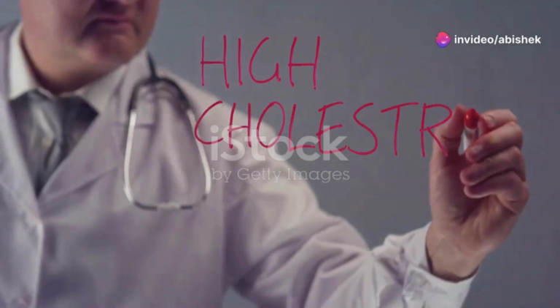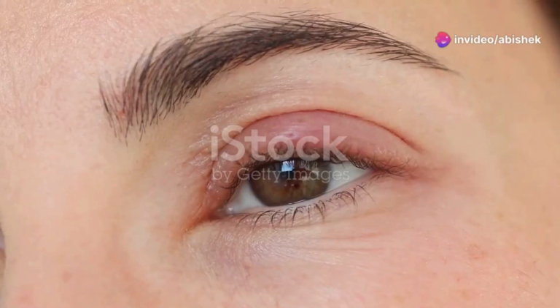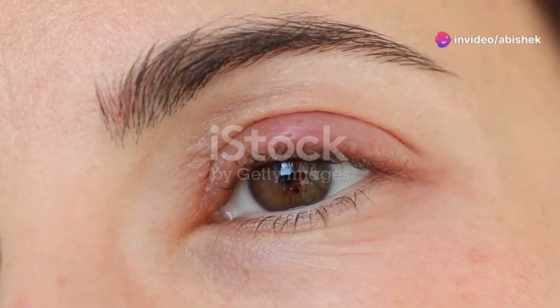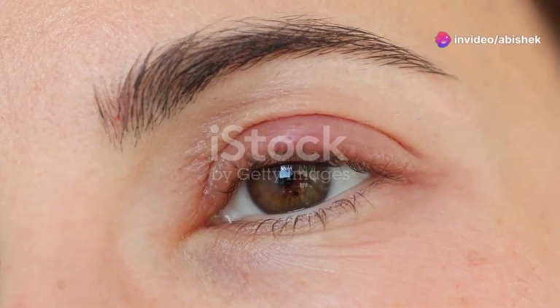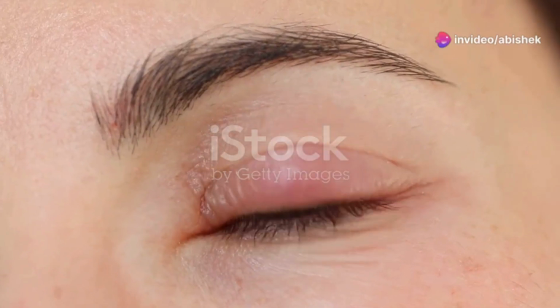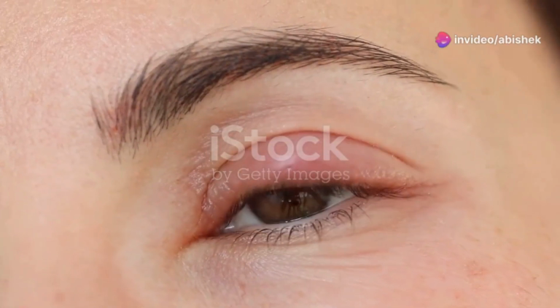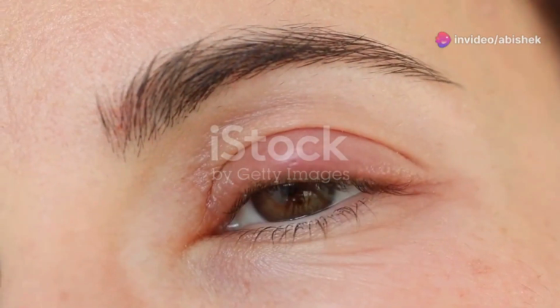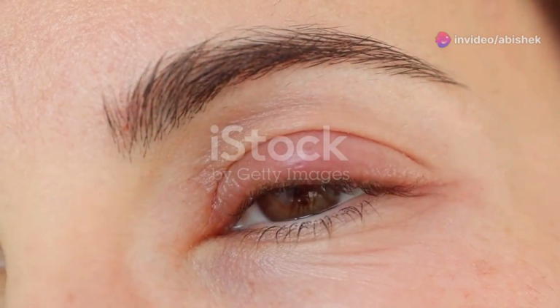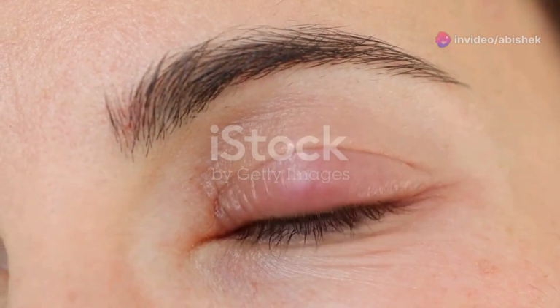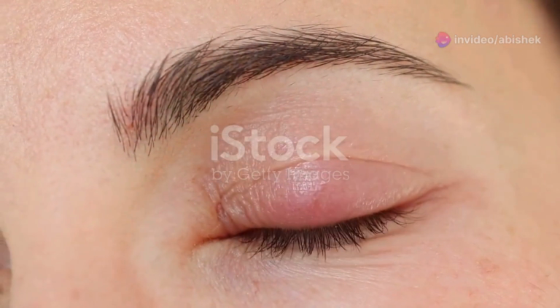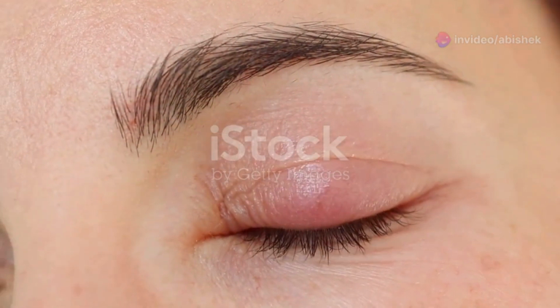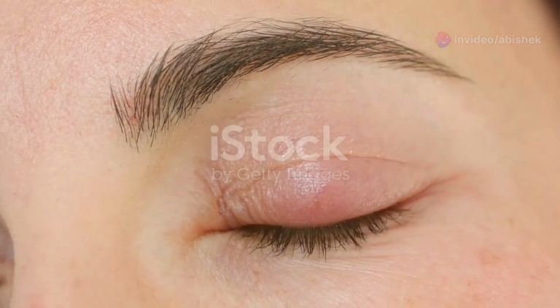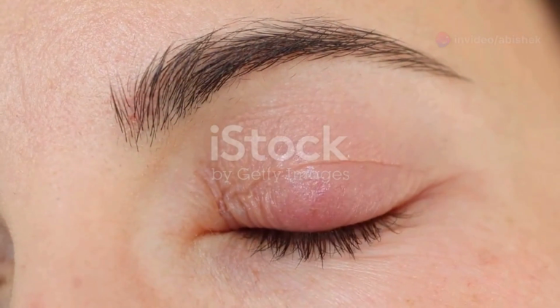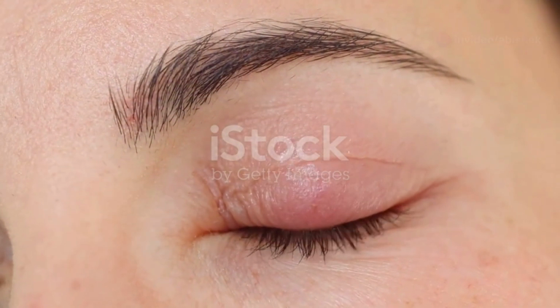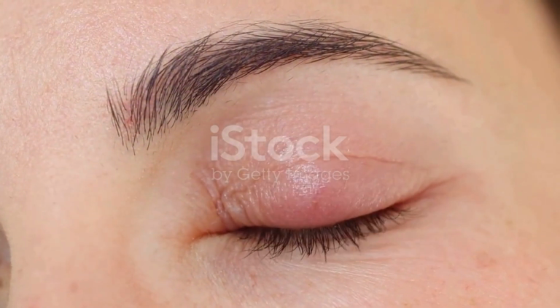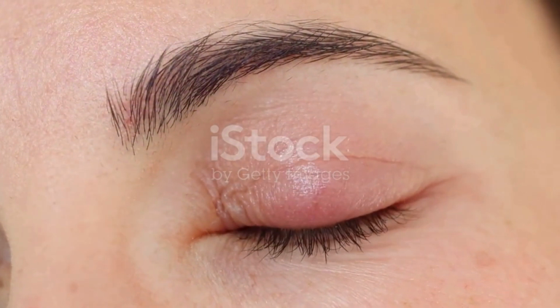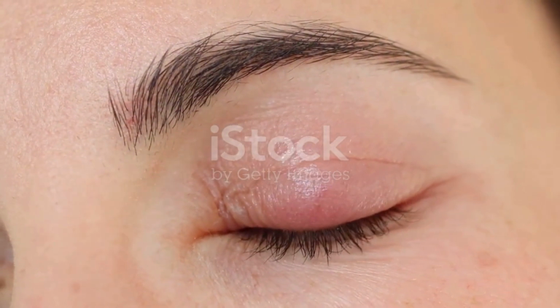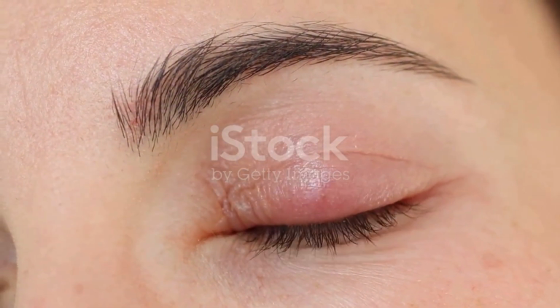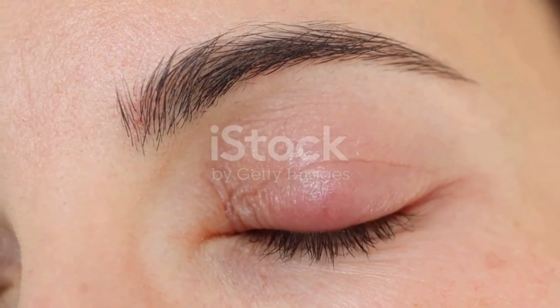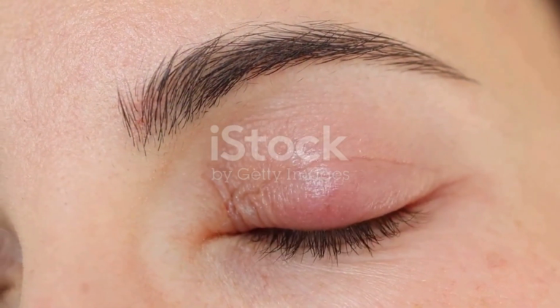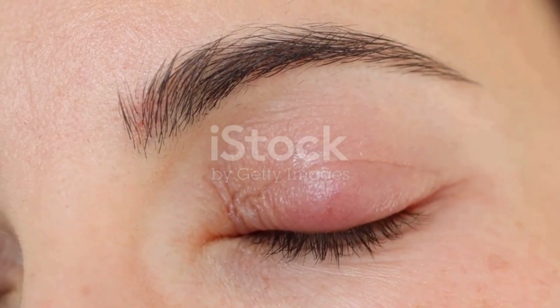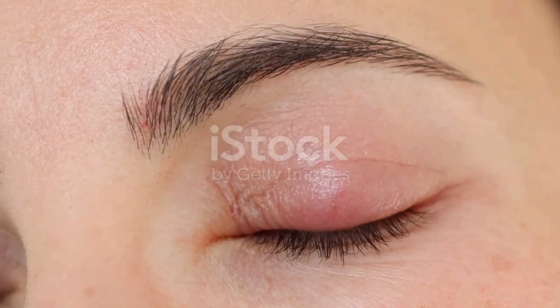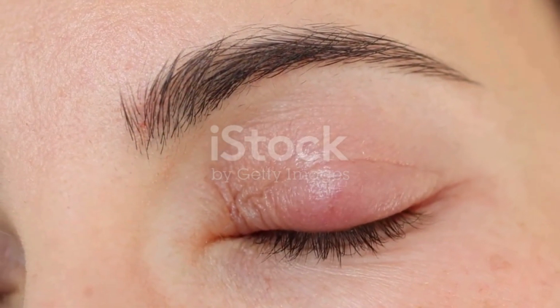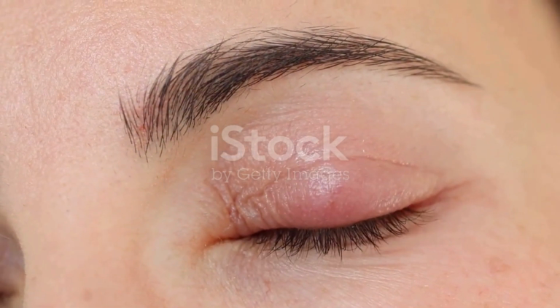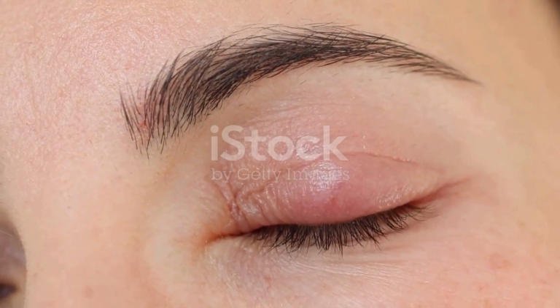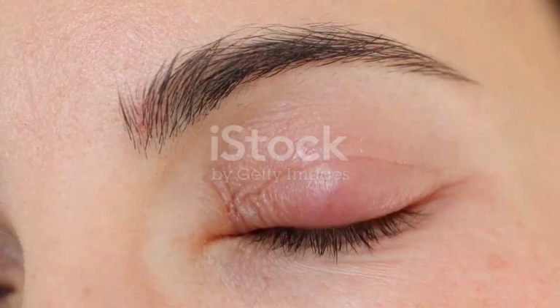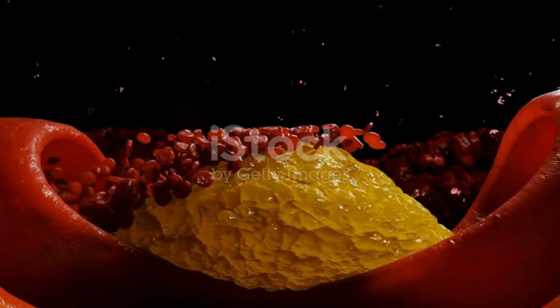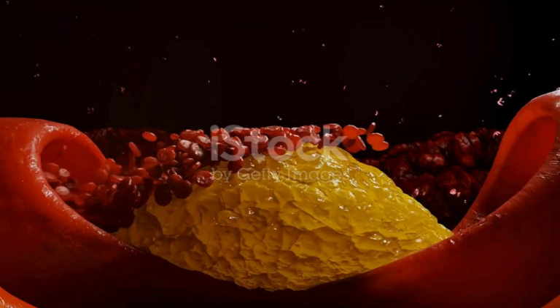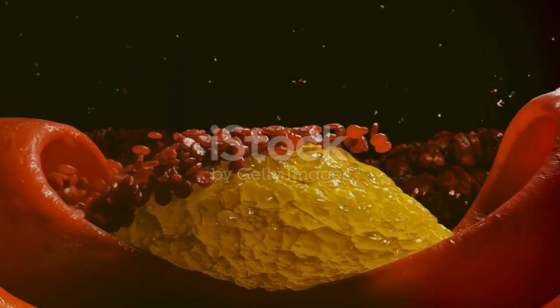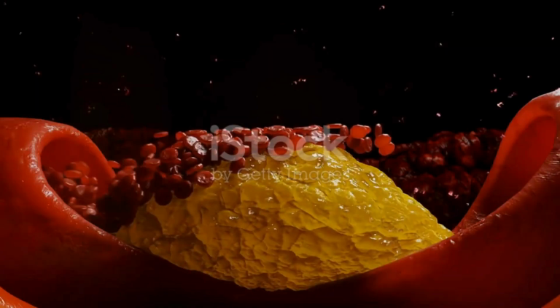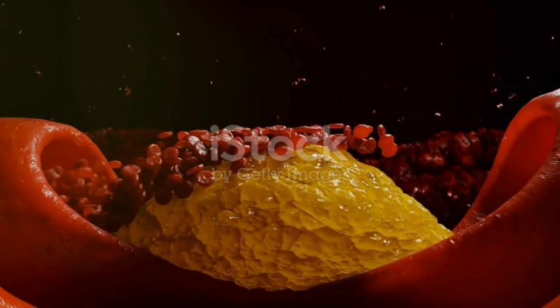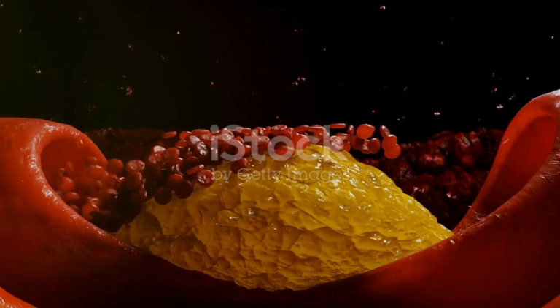First, look out for xanthelasma — these are small yellow bumps around your eyelids. Next, xanthomas, which are yellow fatty deposits on your skin.